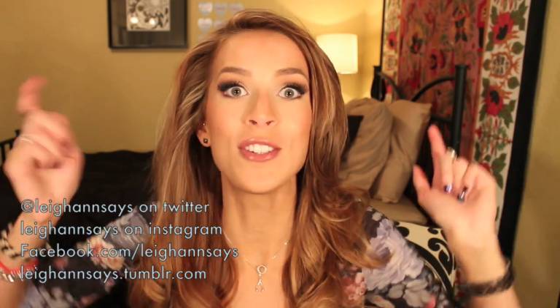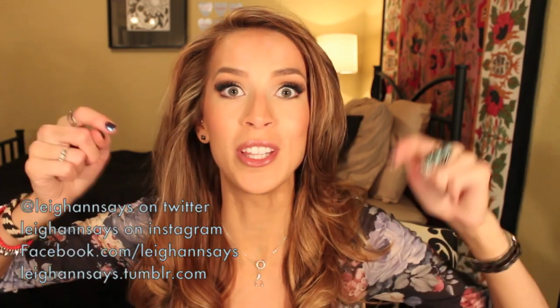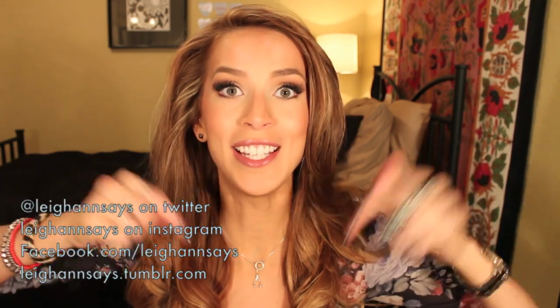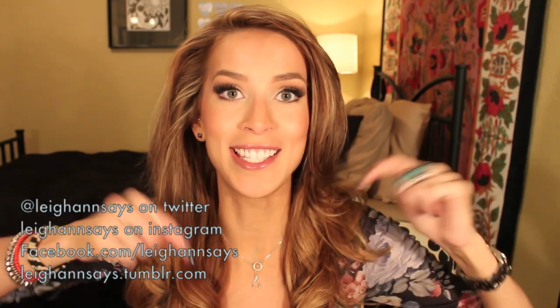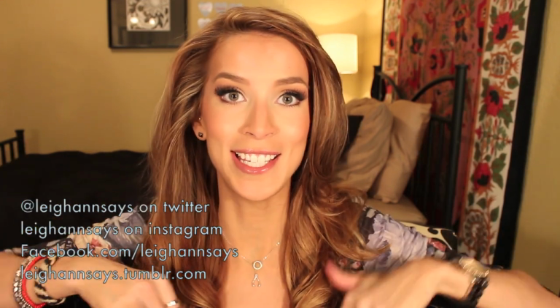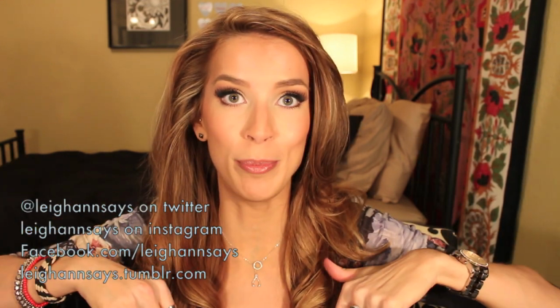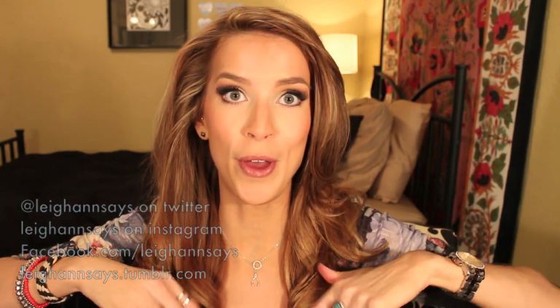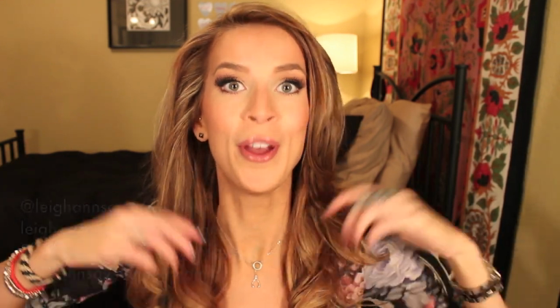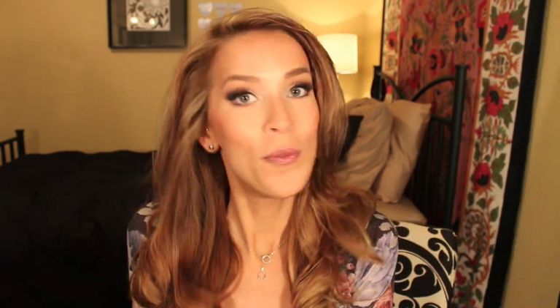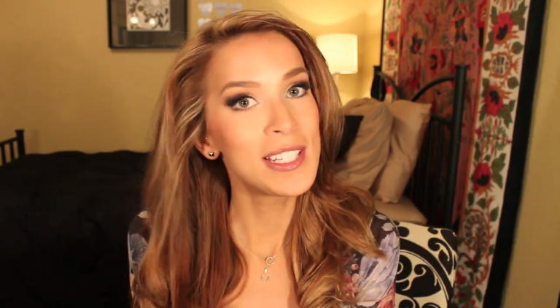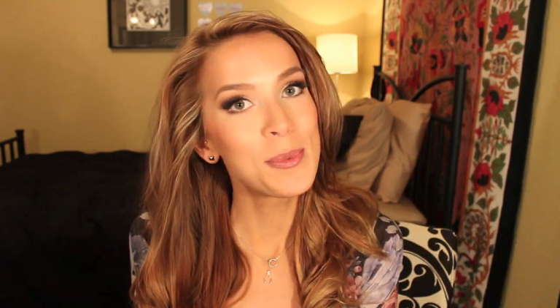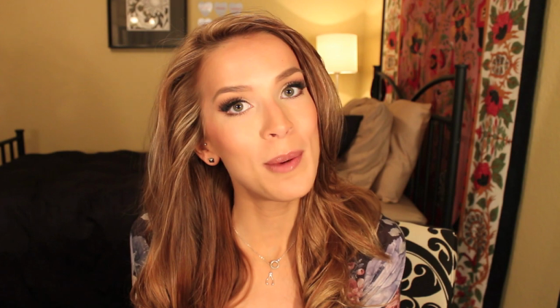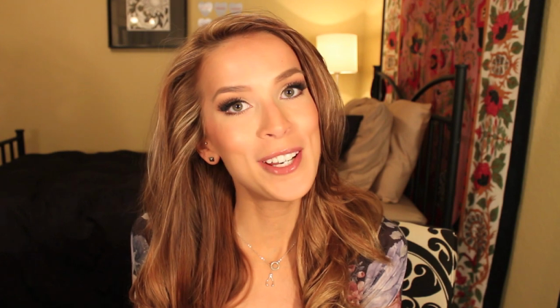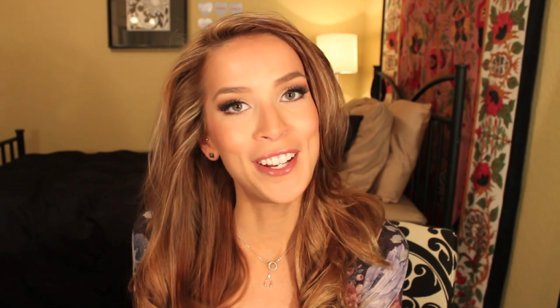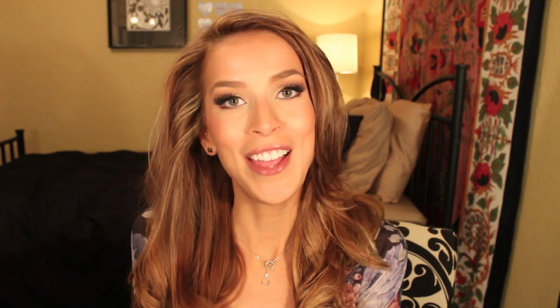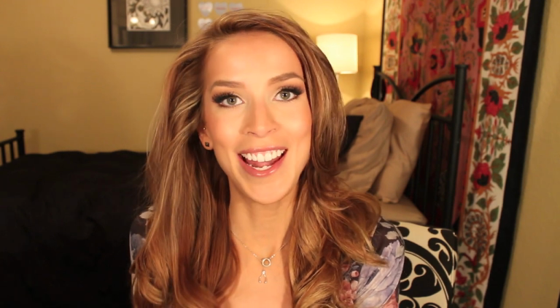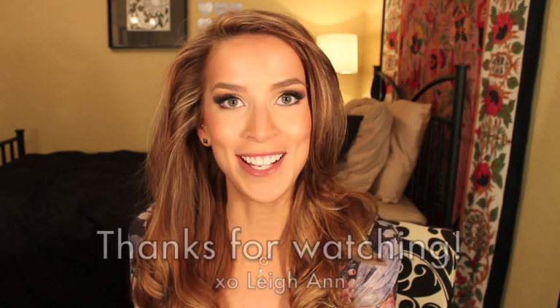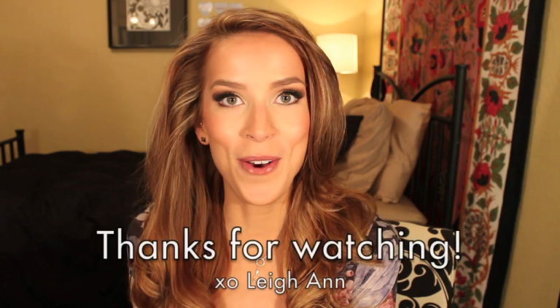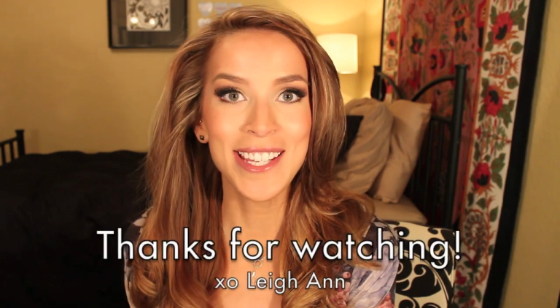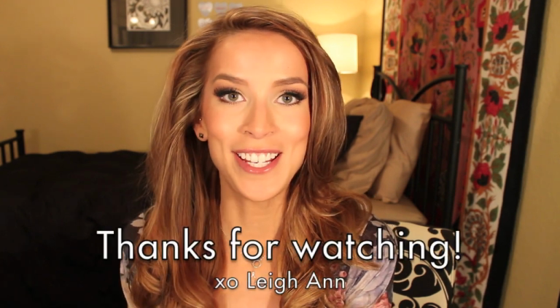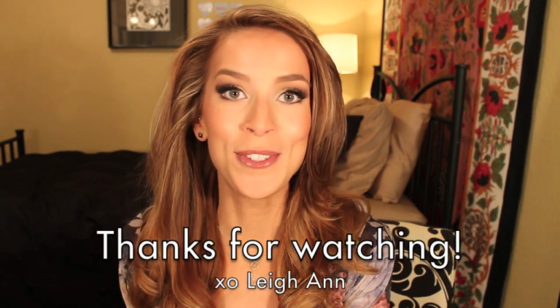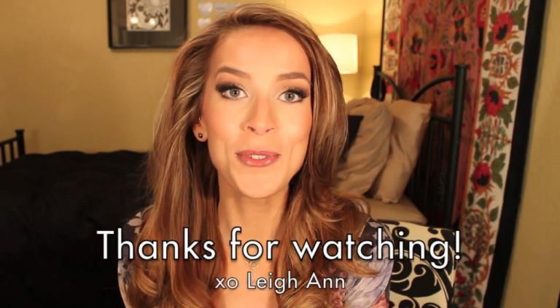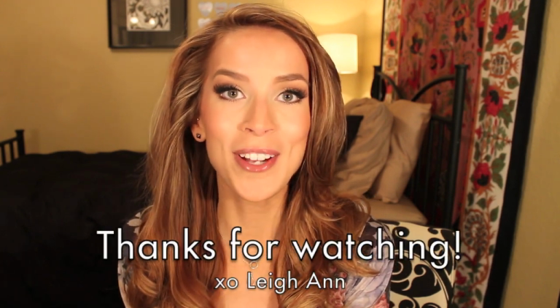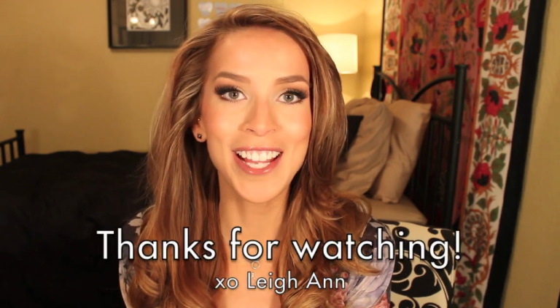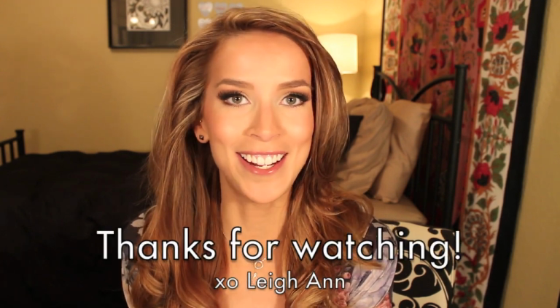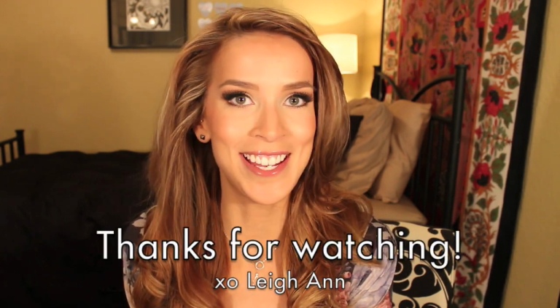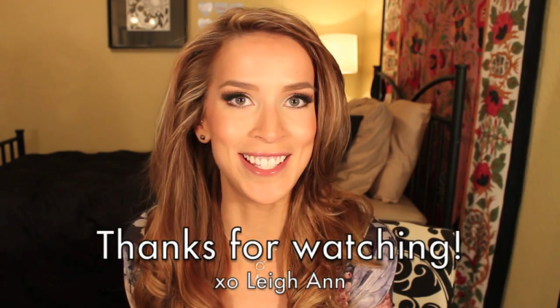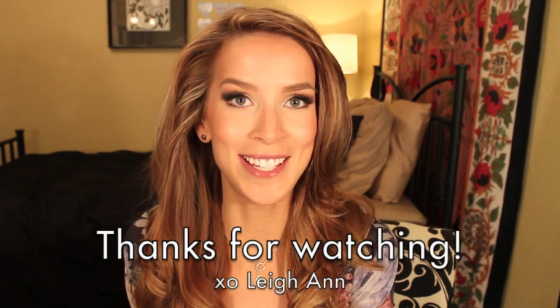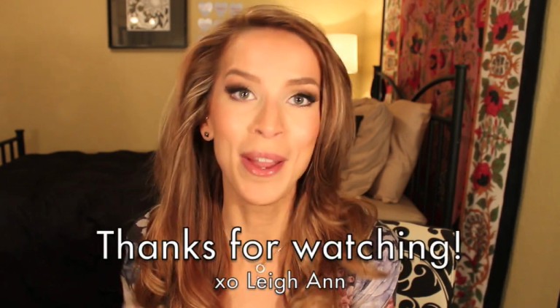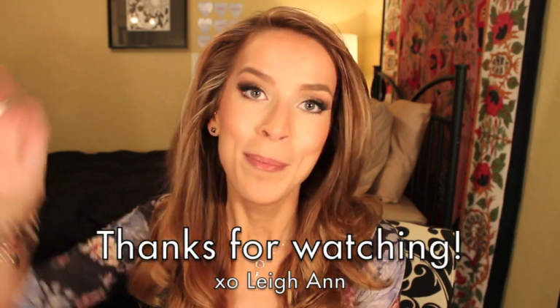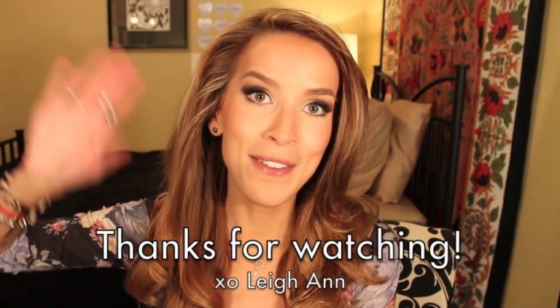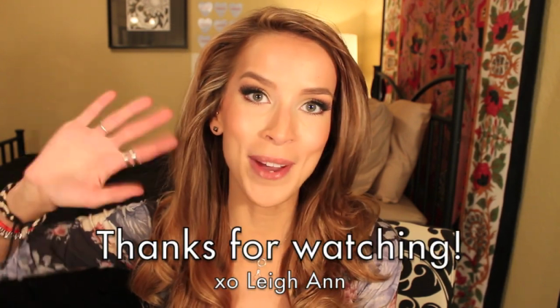I'll also put the links down below. Don't forget to subscribe to my channel, and as always thank you so much for watching — I'll see you guys next time. Bye everyone!